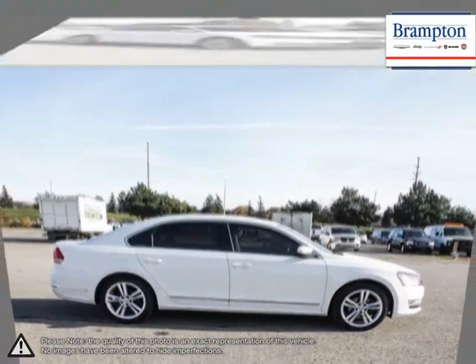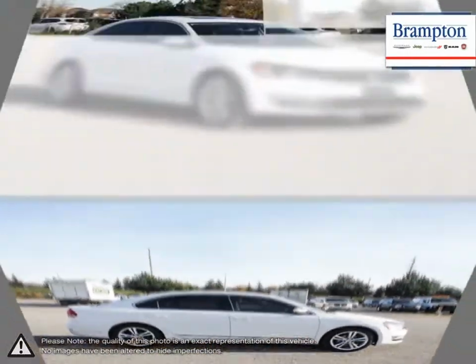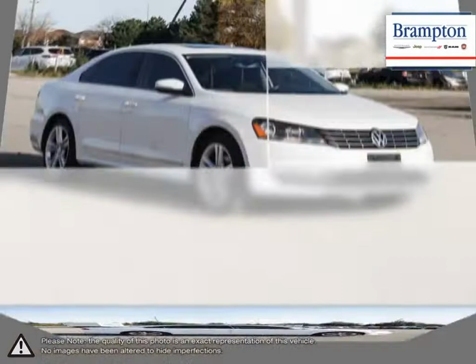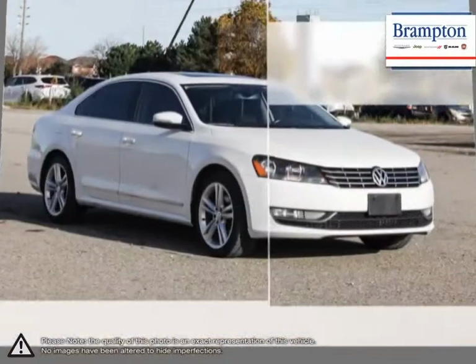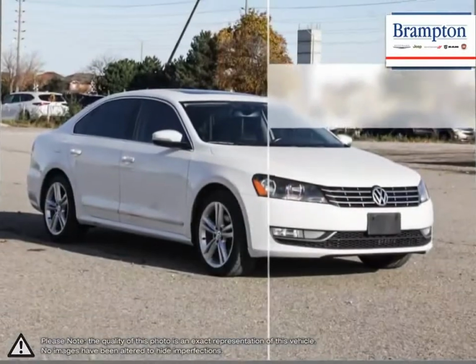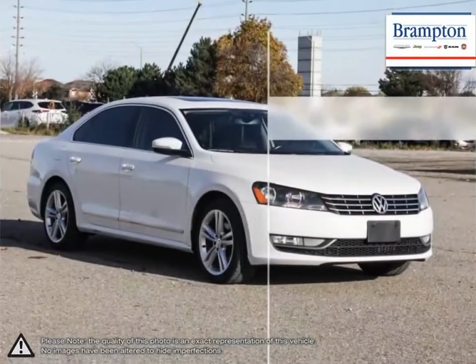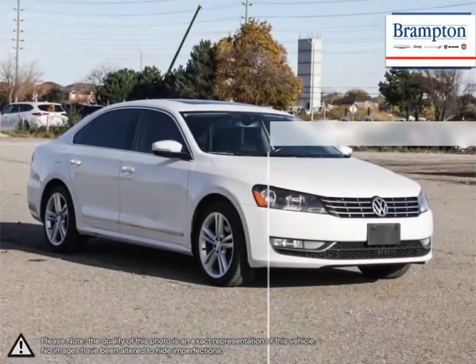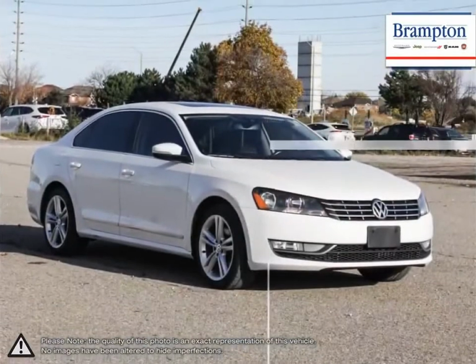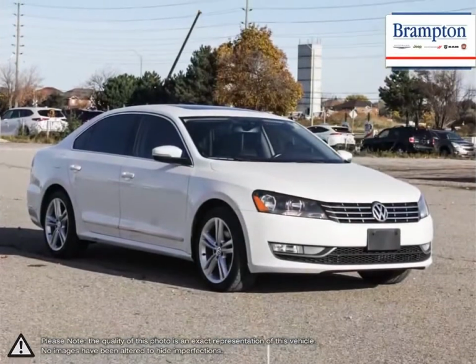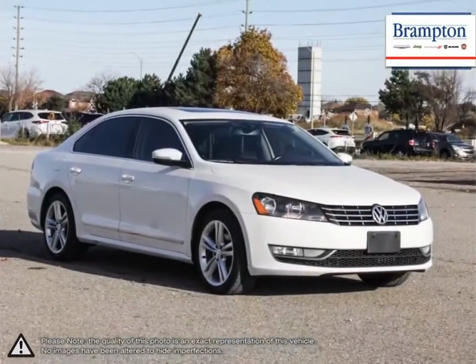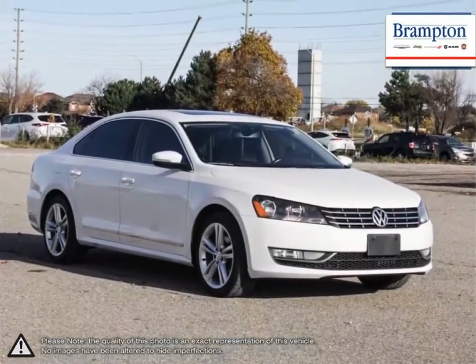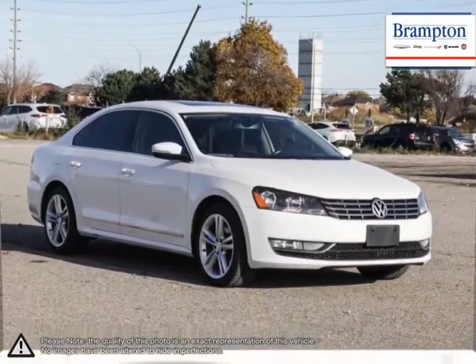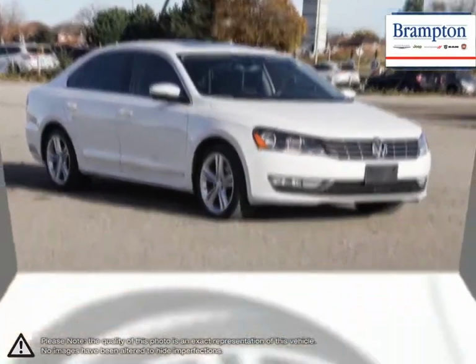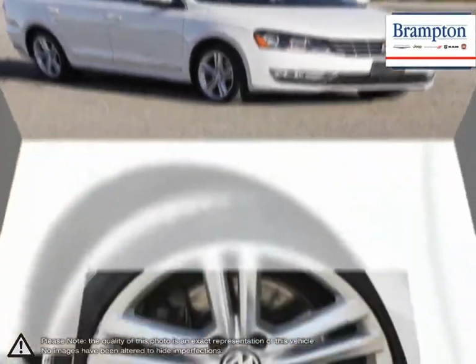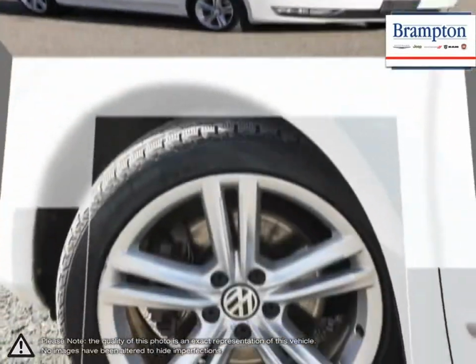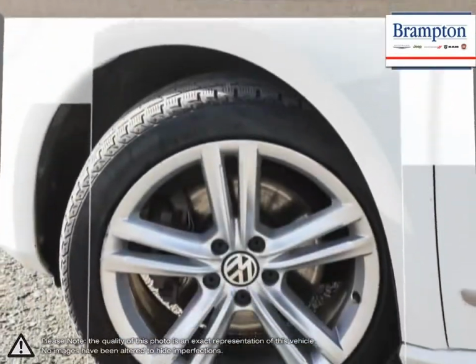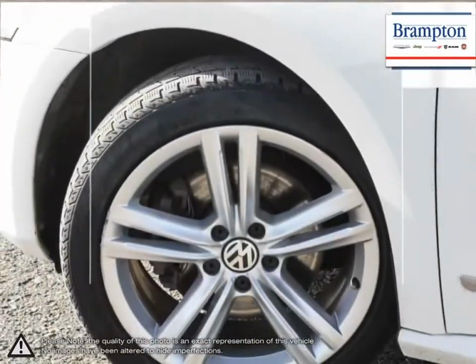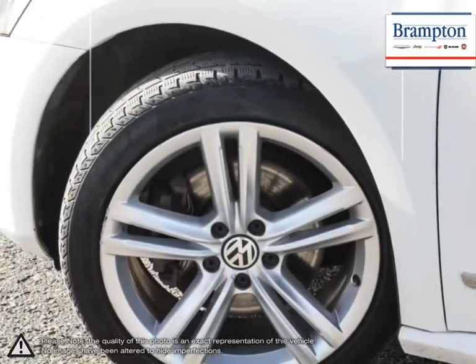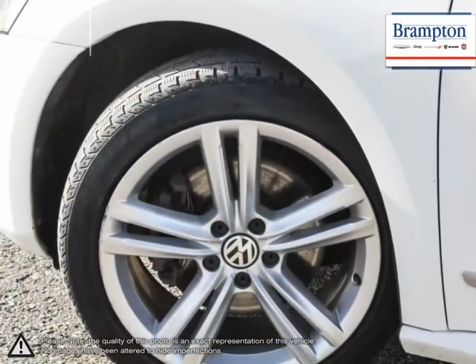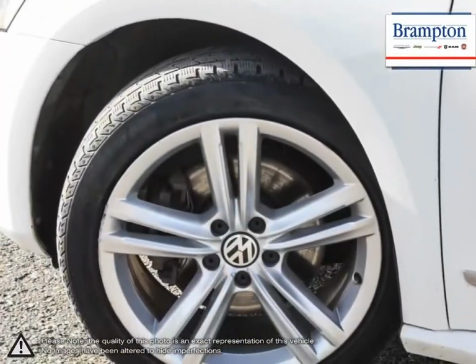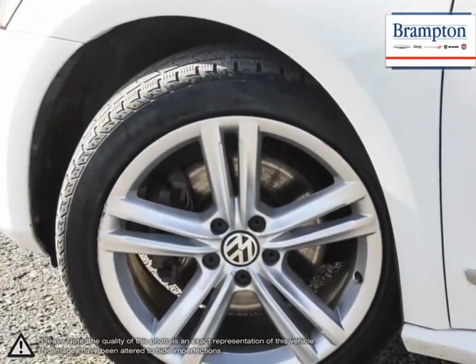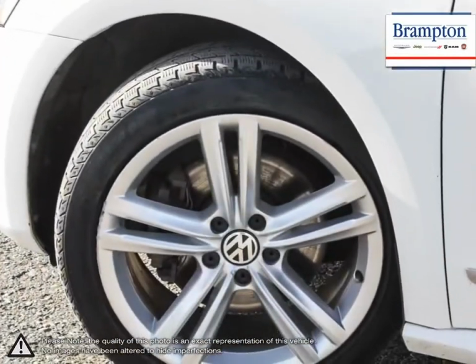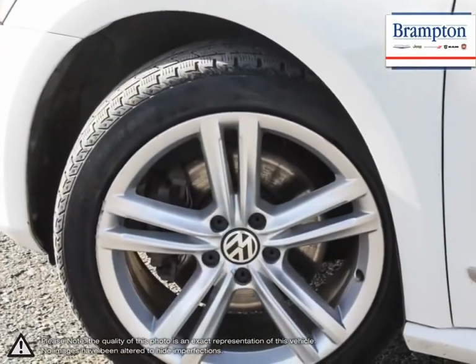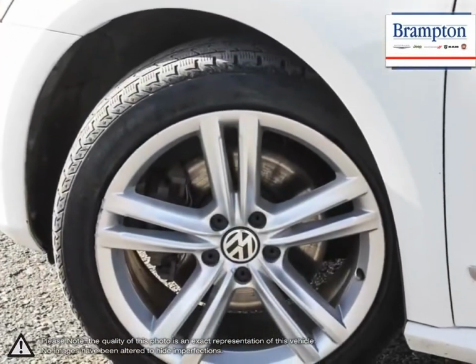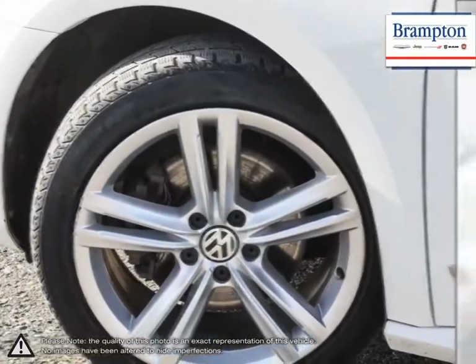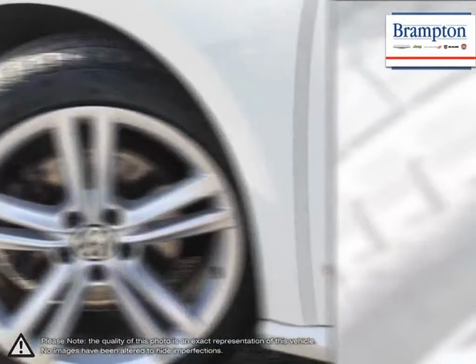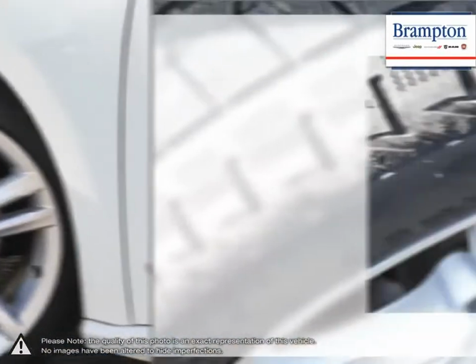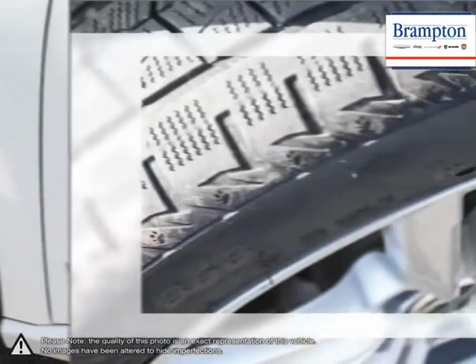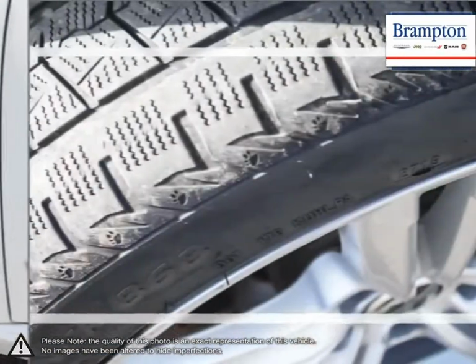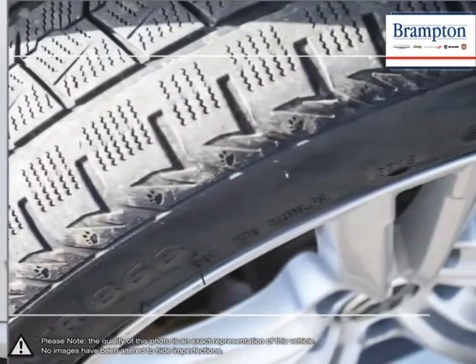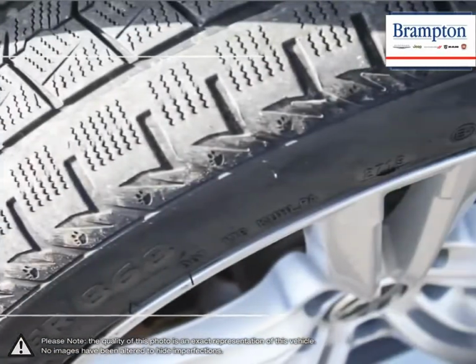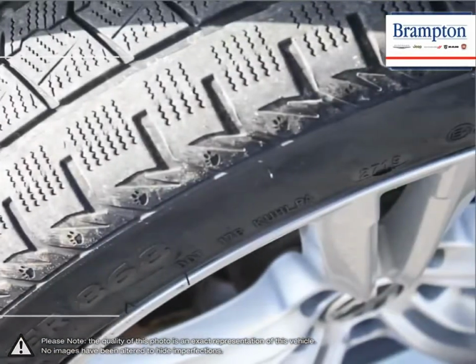The relaxed nature of the Passat's drive will leave you enjoying a comfortable and quiet ride, whether touring city streets or cruising on the highway.